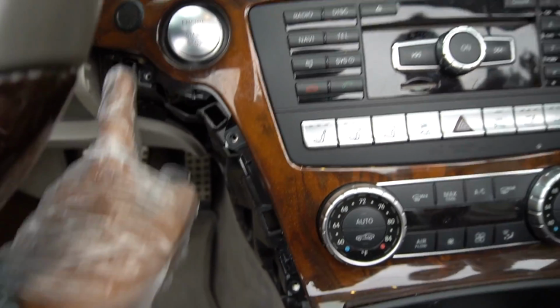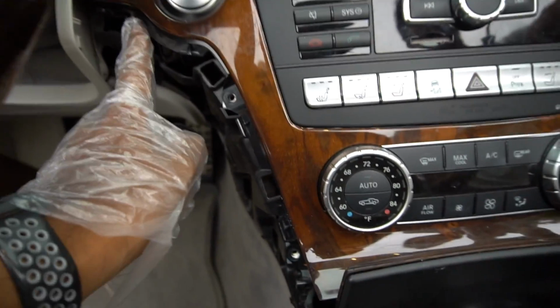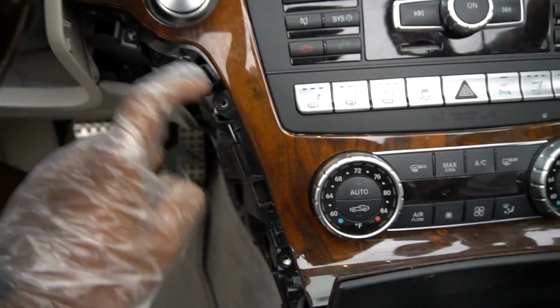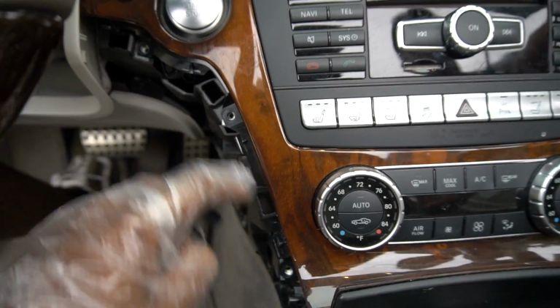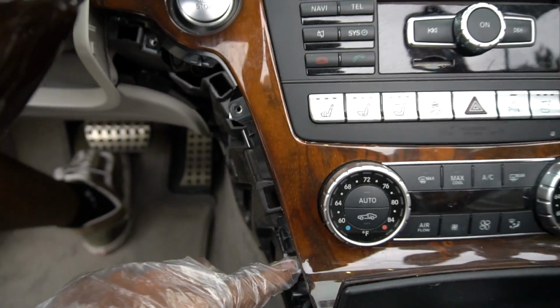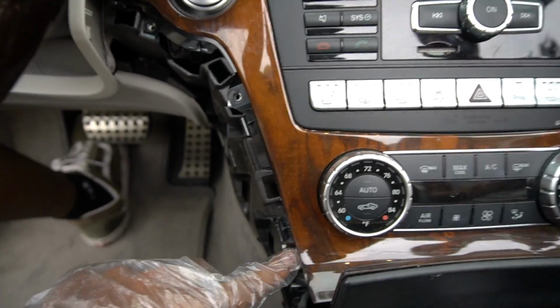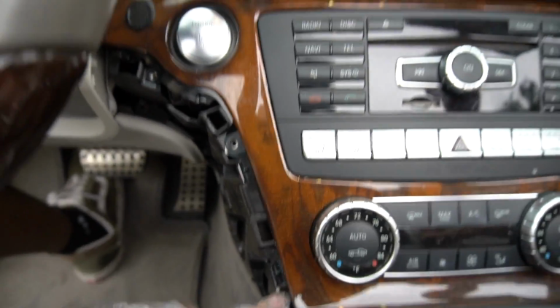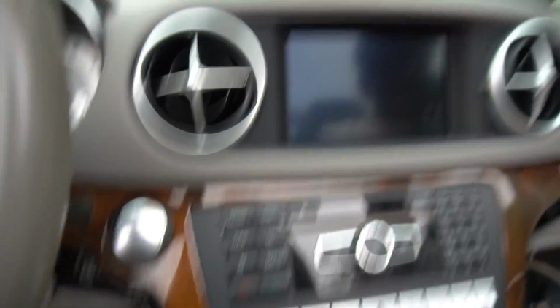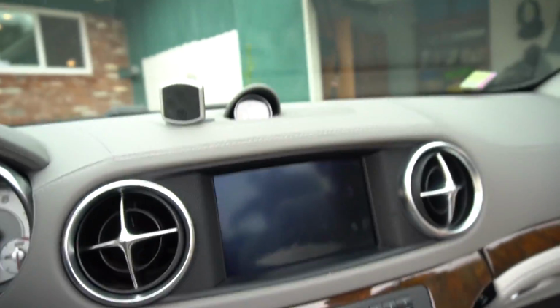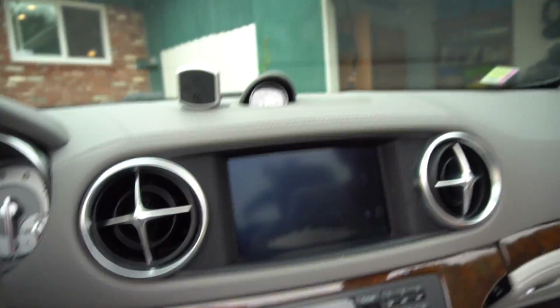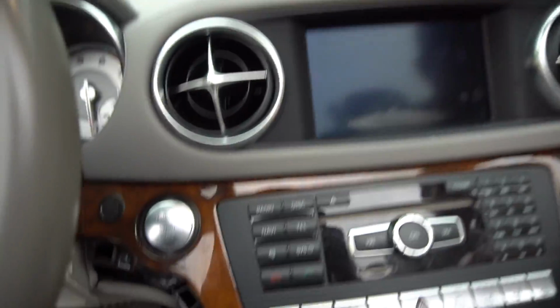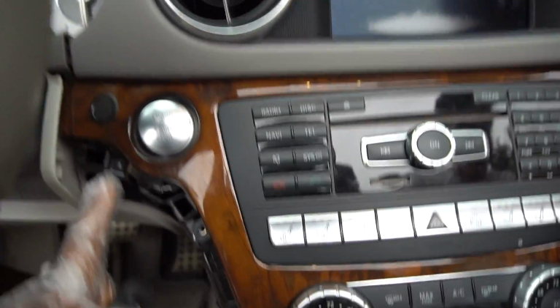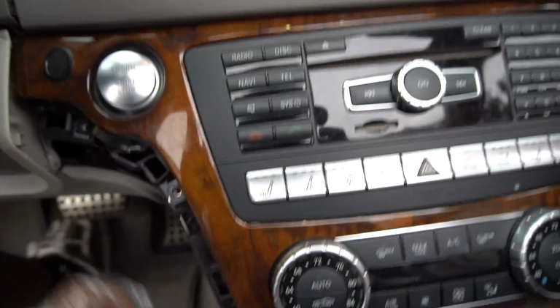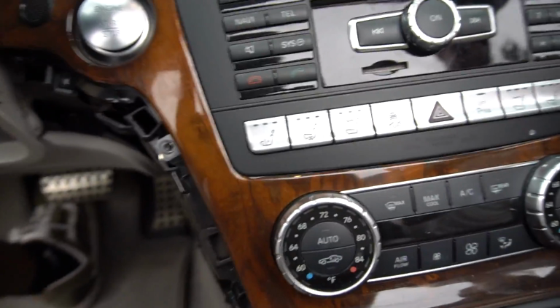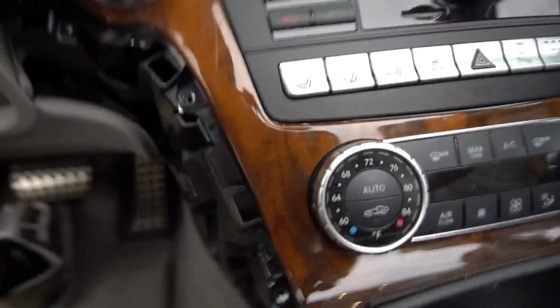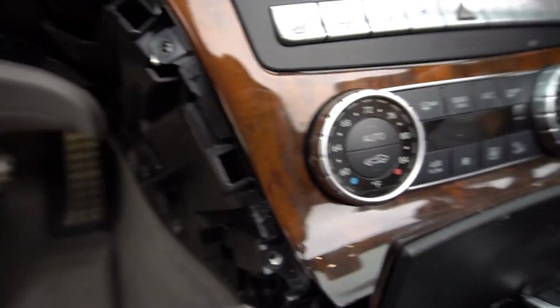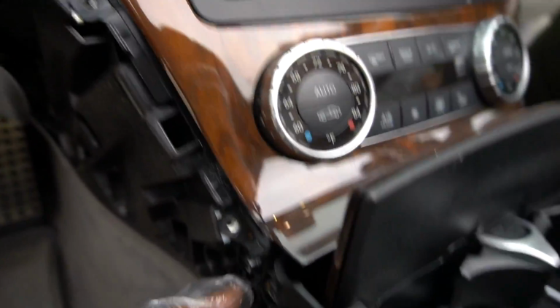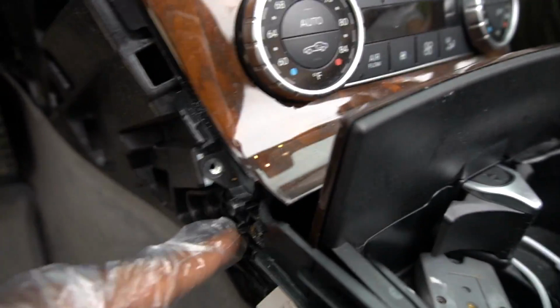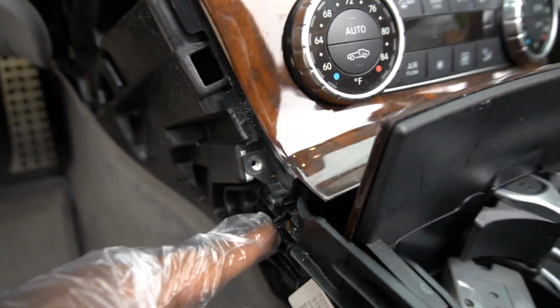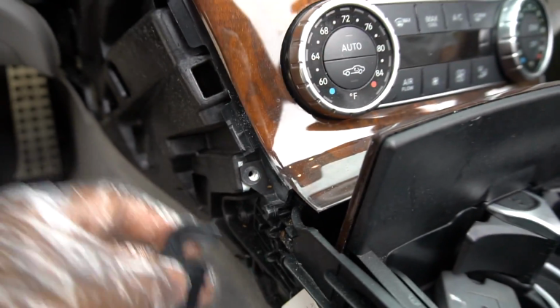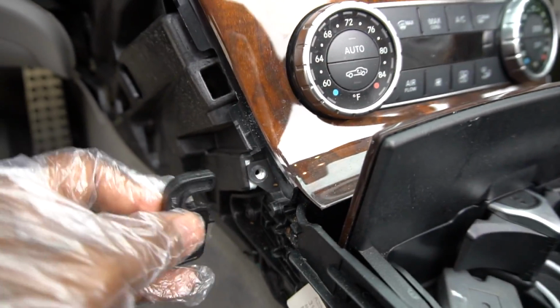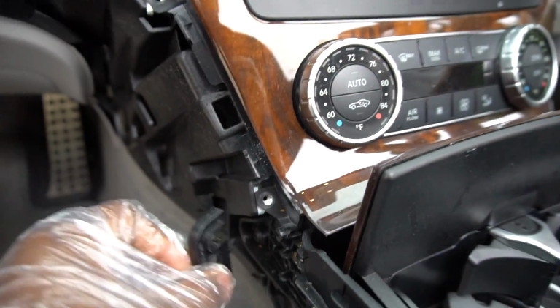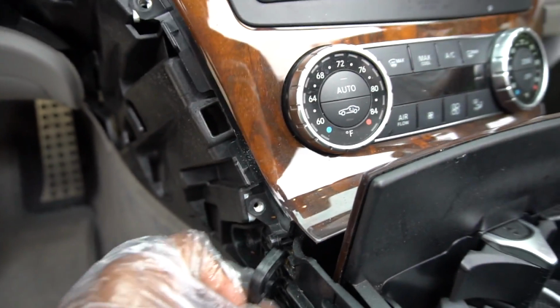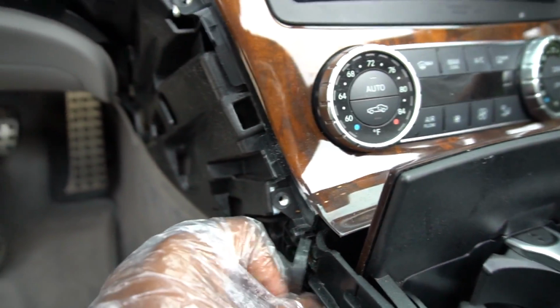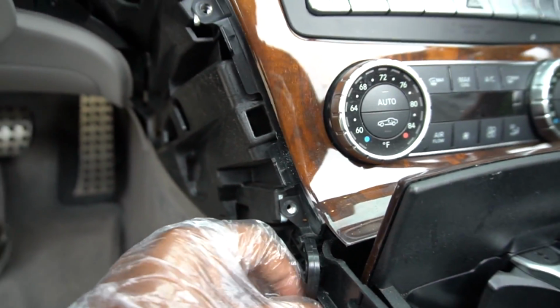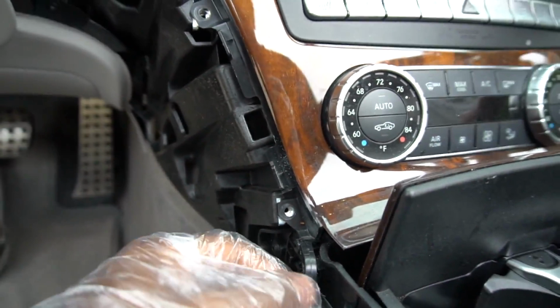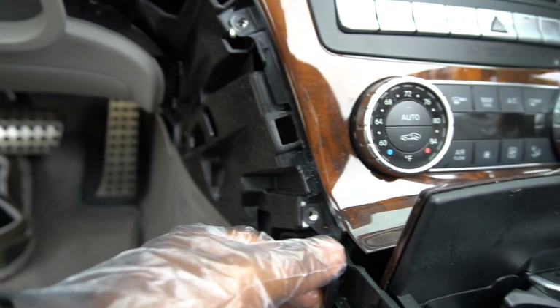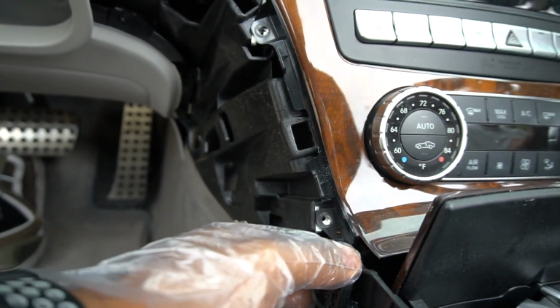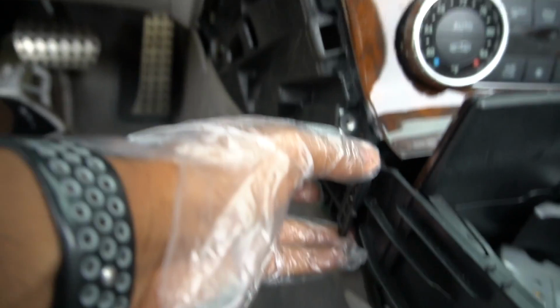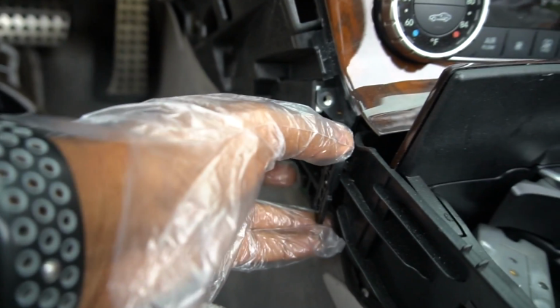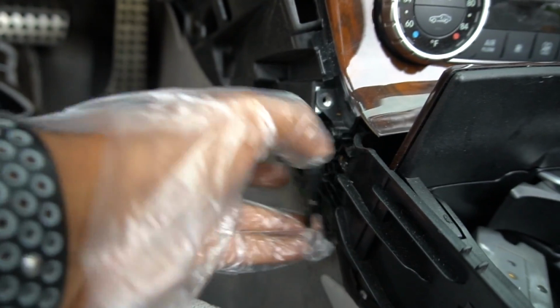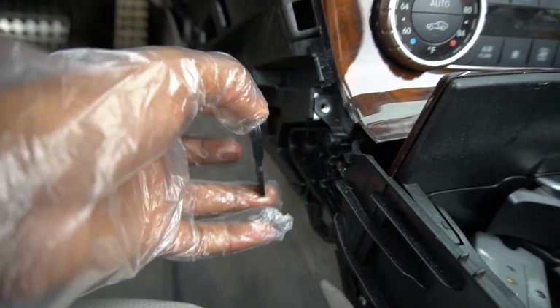We've got those three out, and also the bracket one over here. This thing just kind of pops off from that area — it's pretty easy.